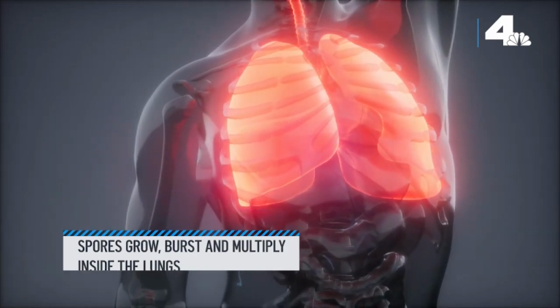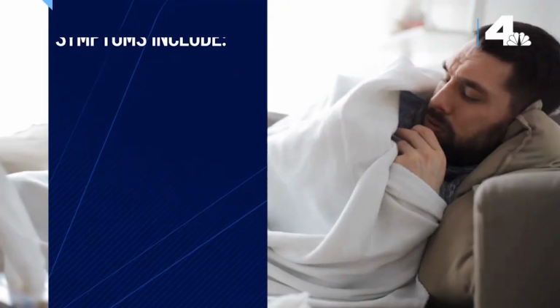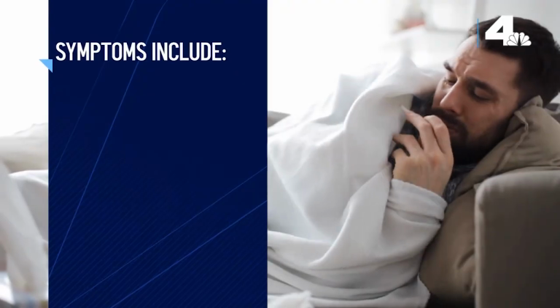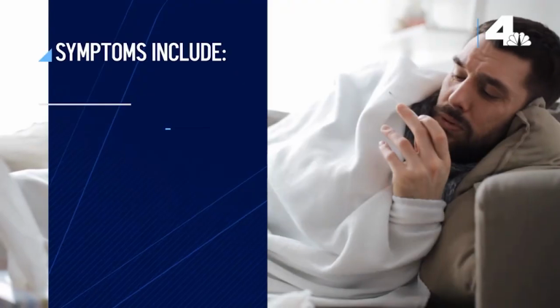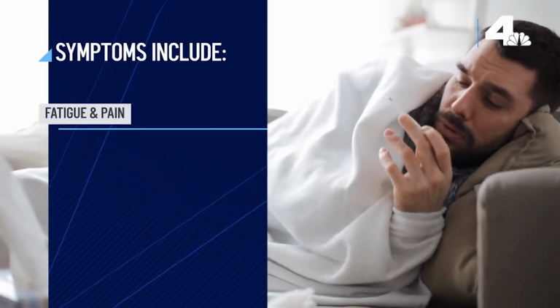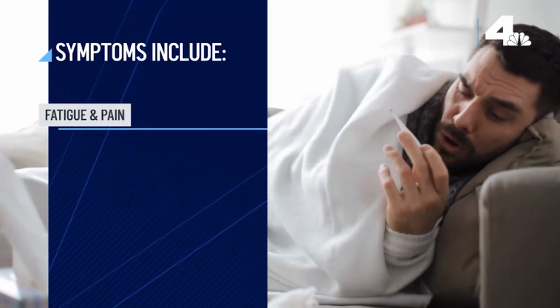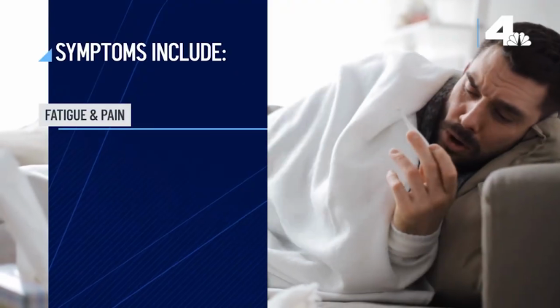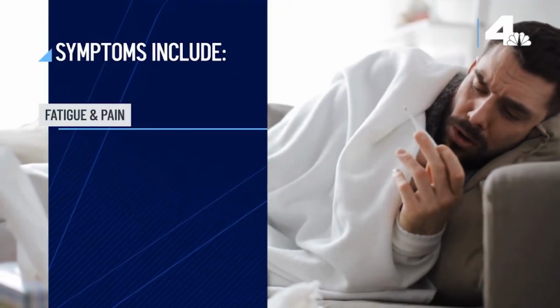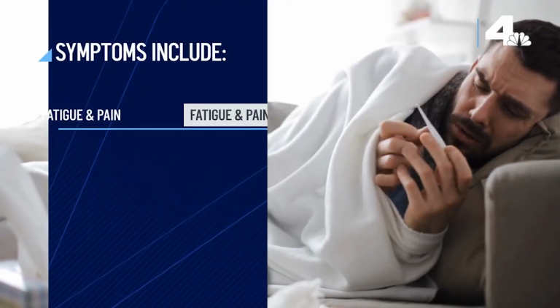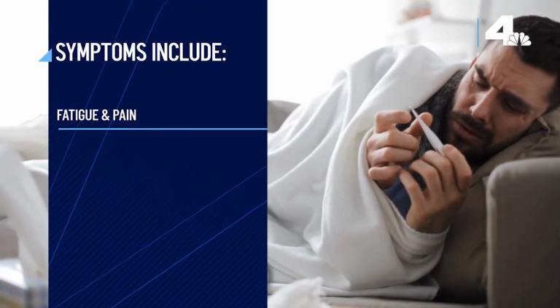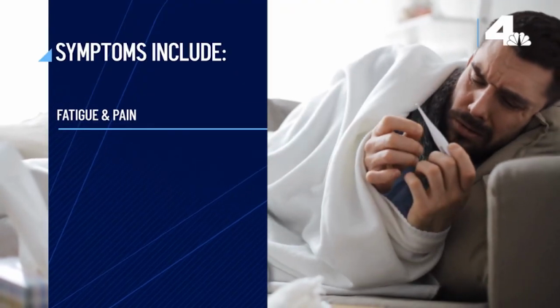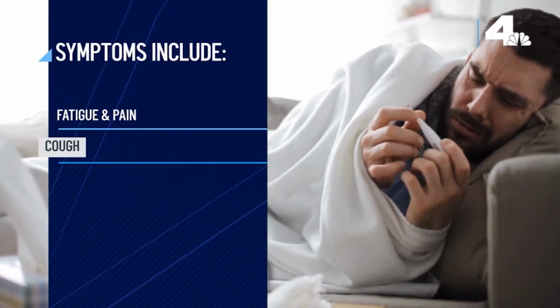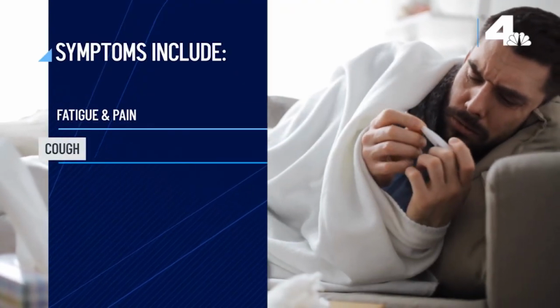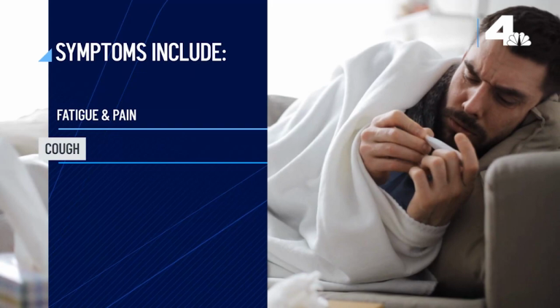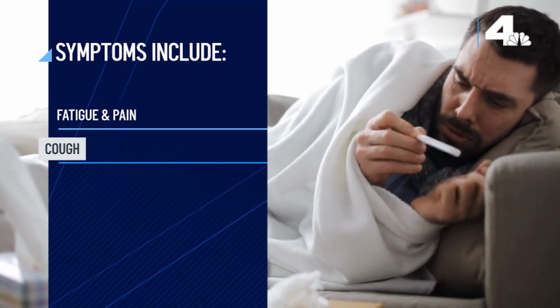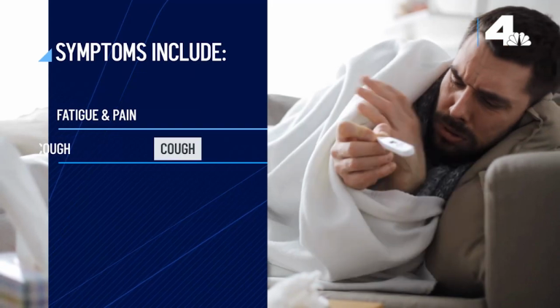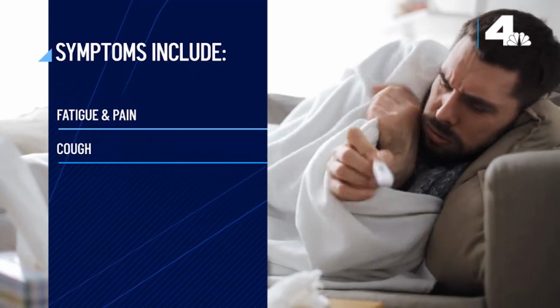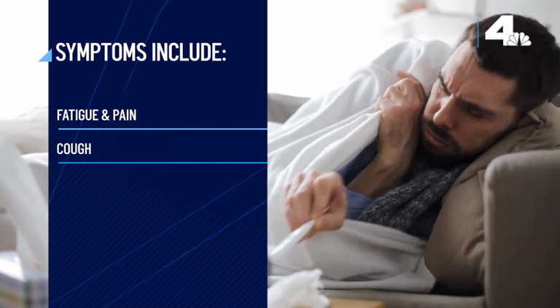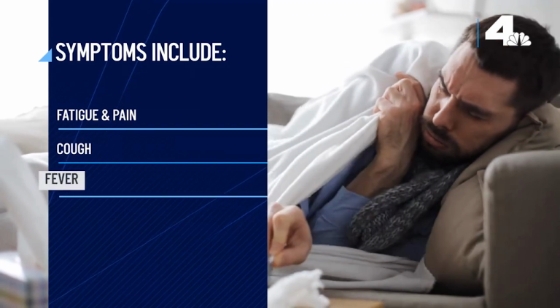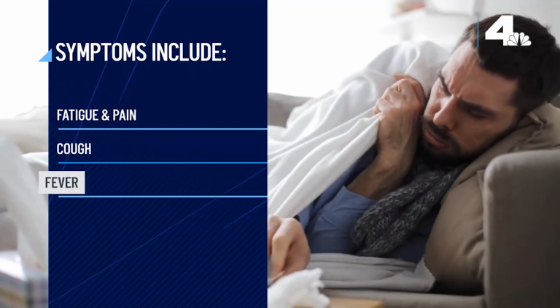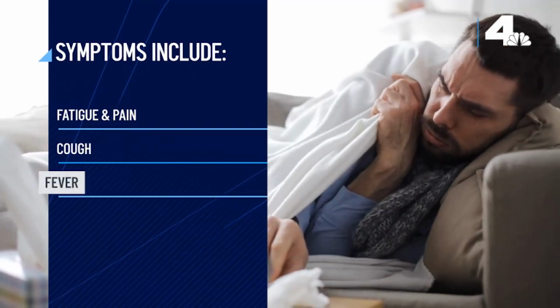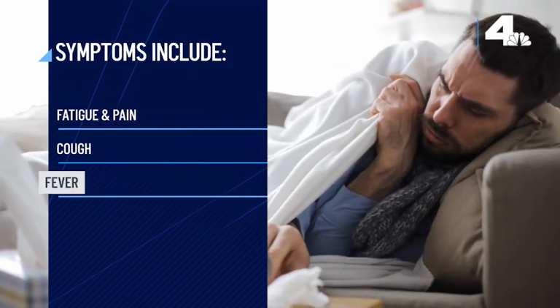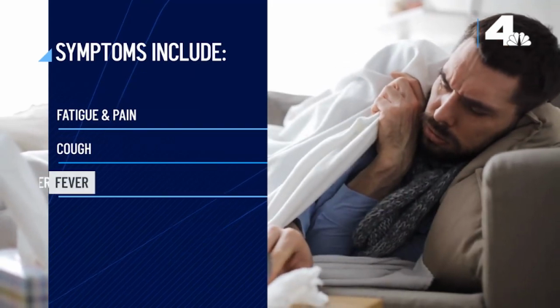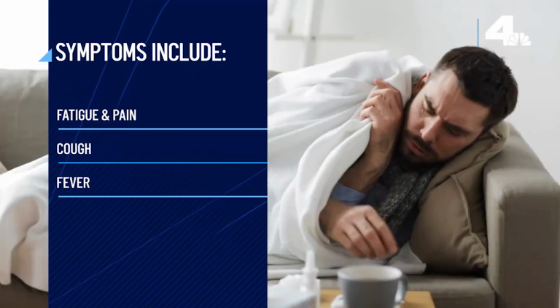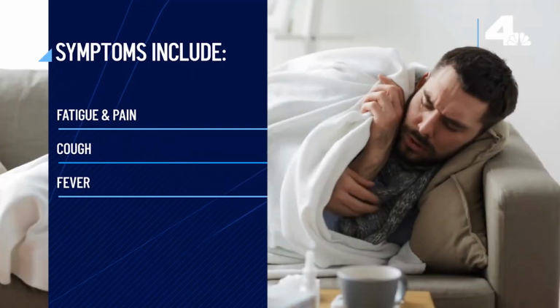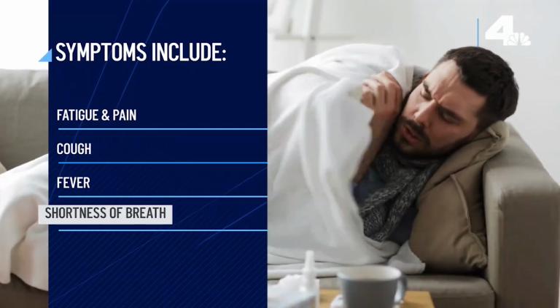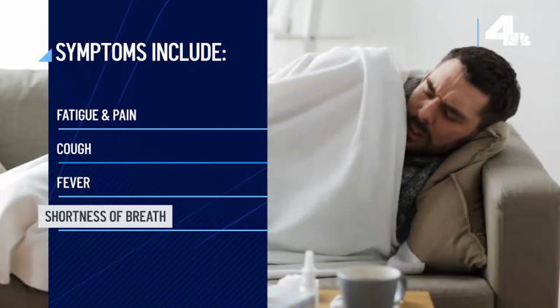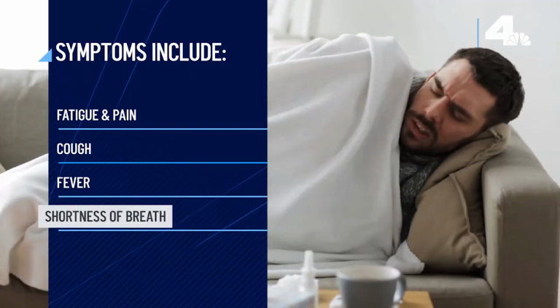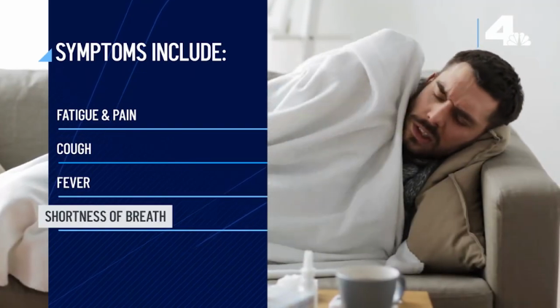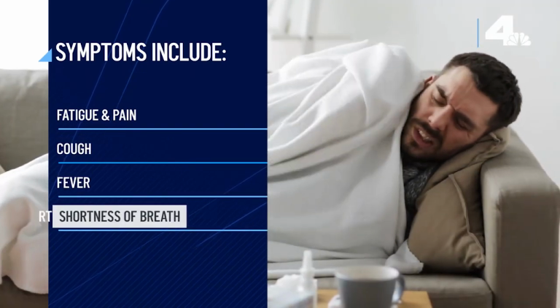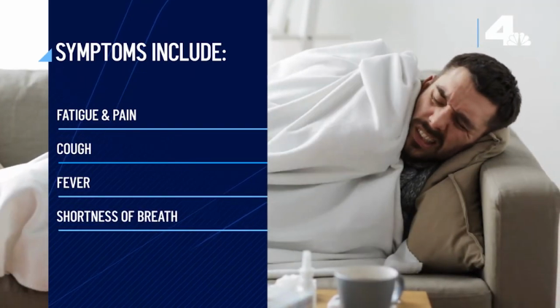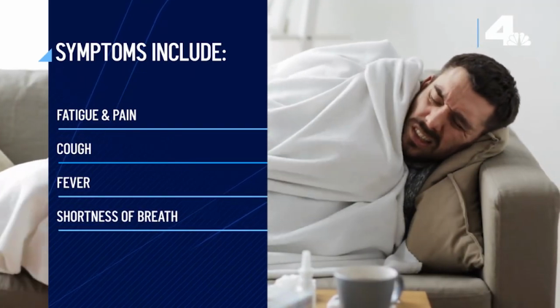Symptoms often start within a few weeks and include fatigue, cough, fever, shortness of breath, rash, and muscle or joint pain.